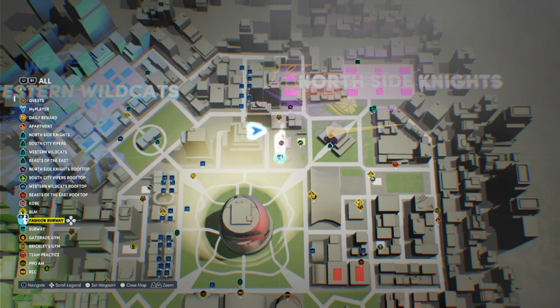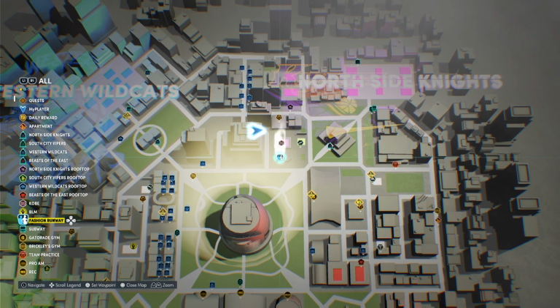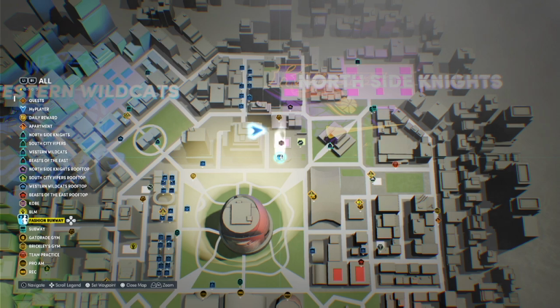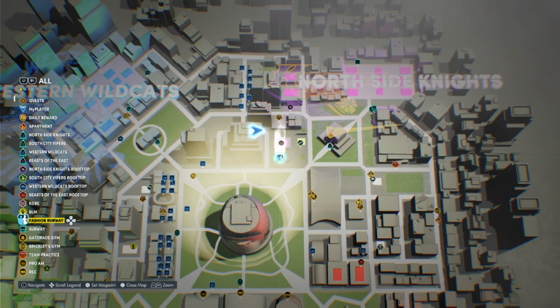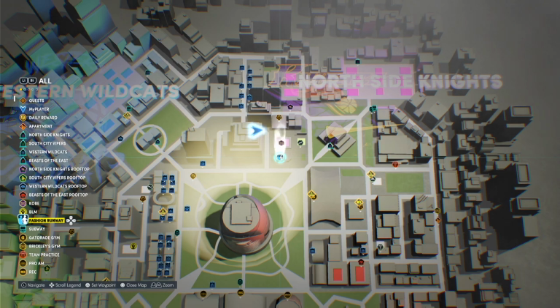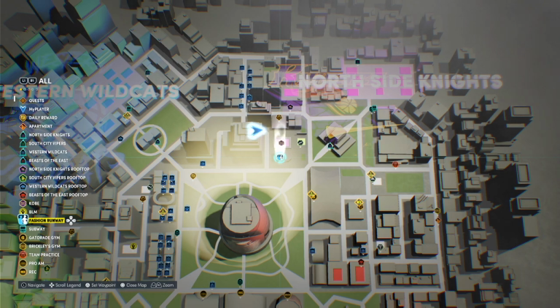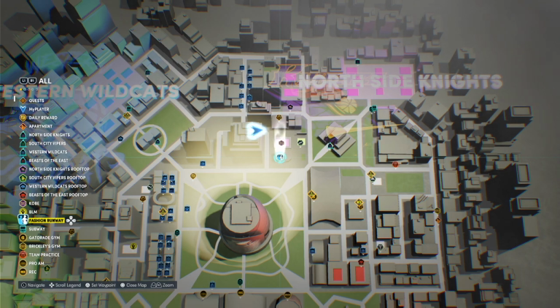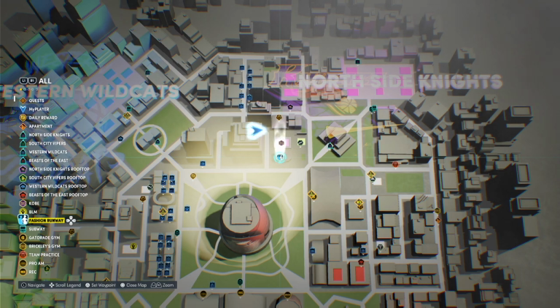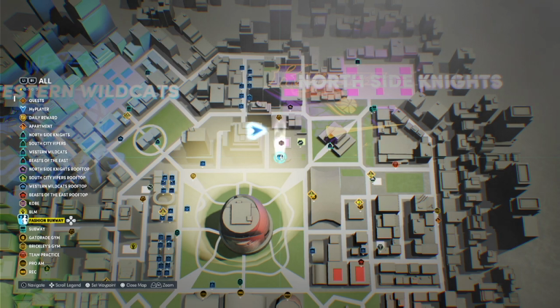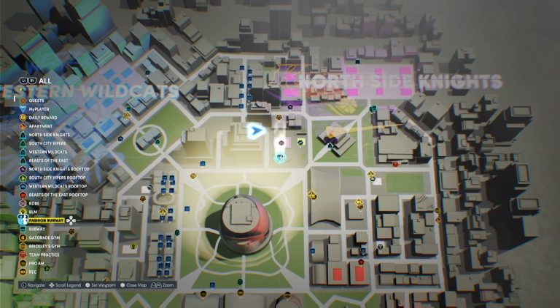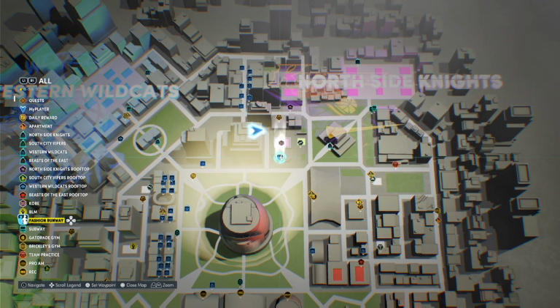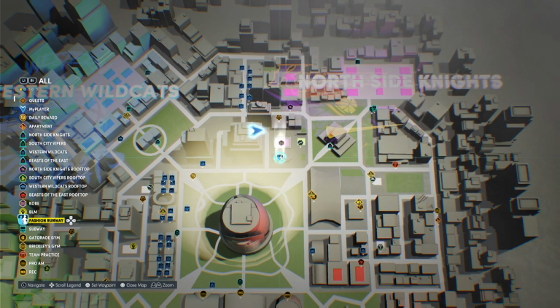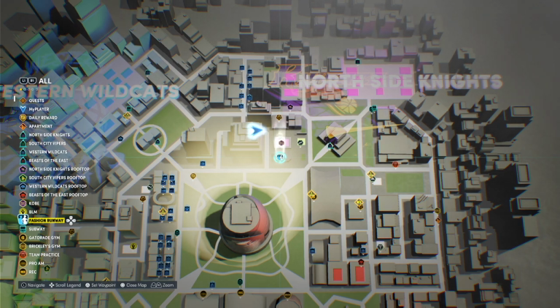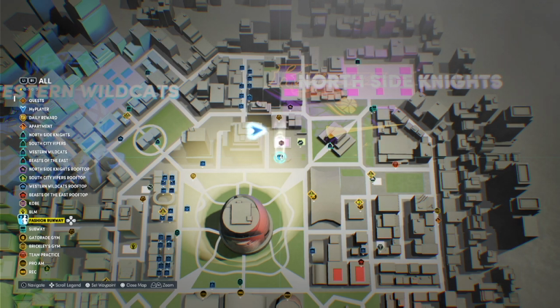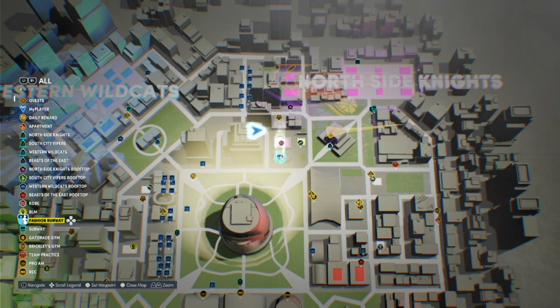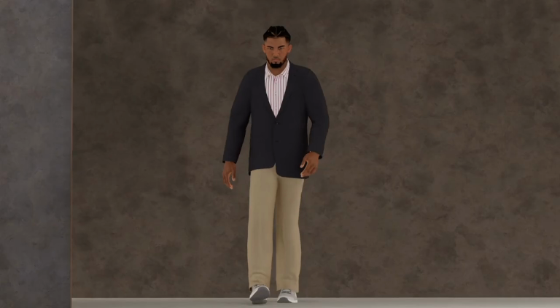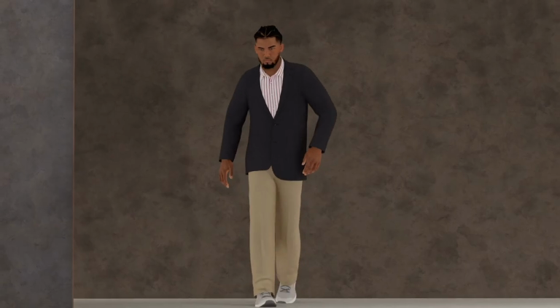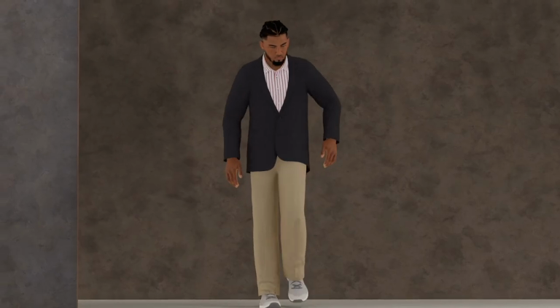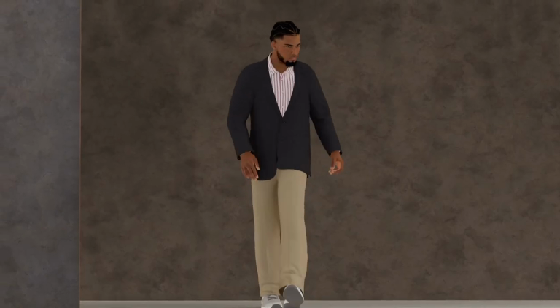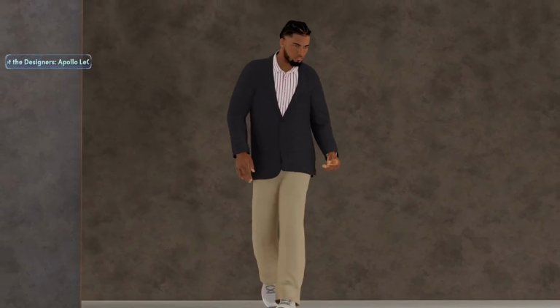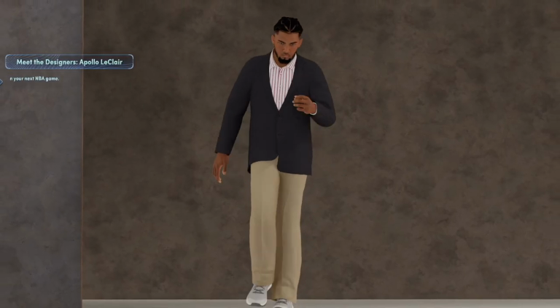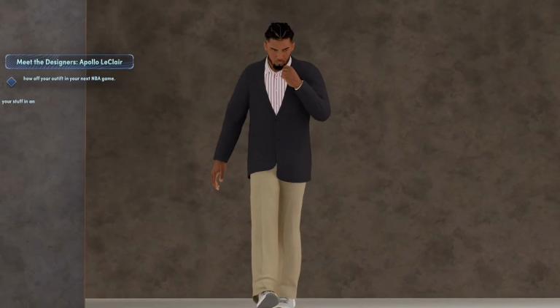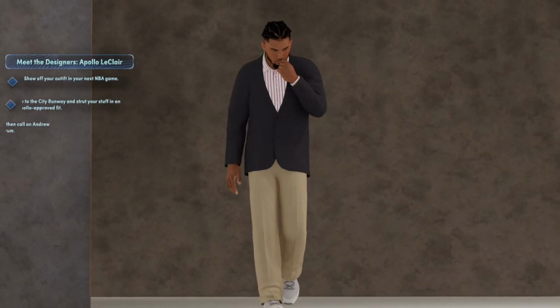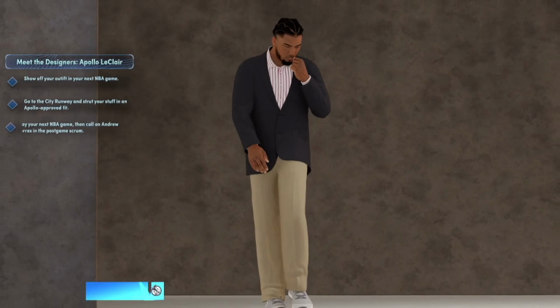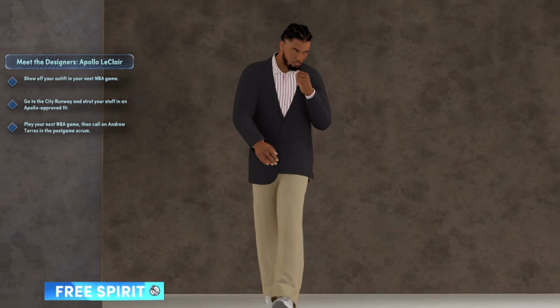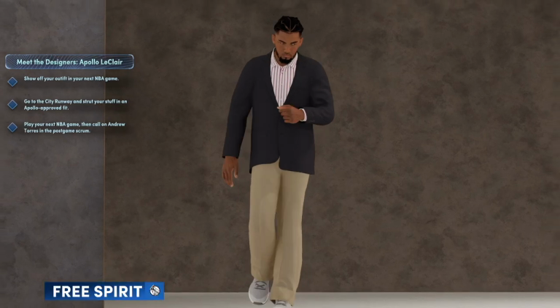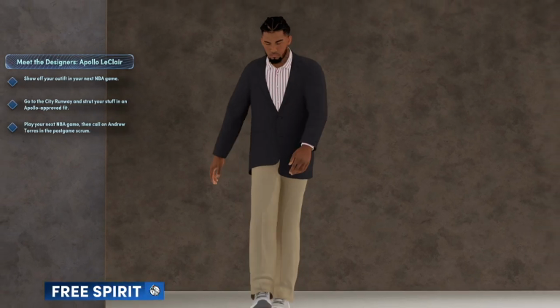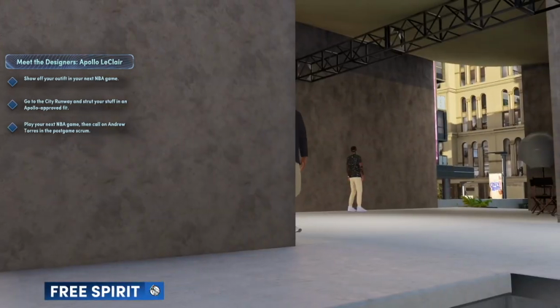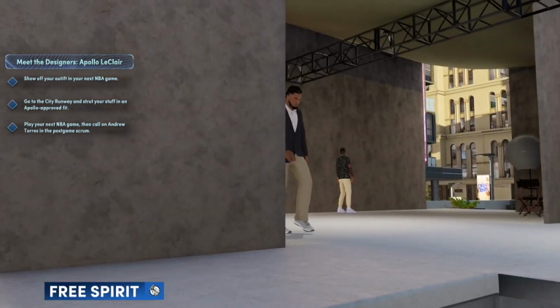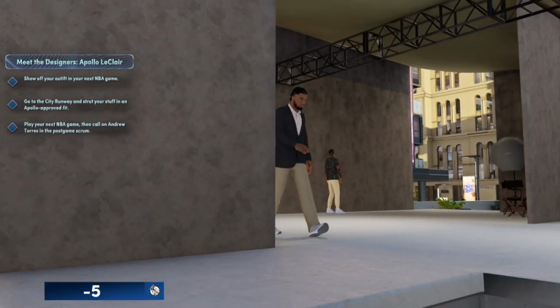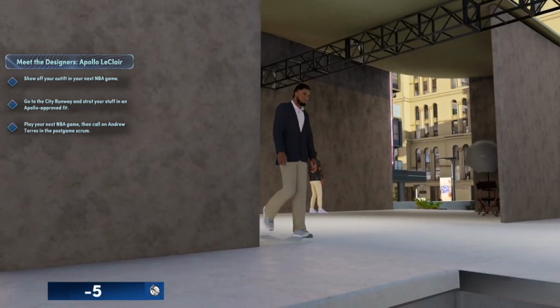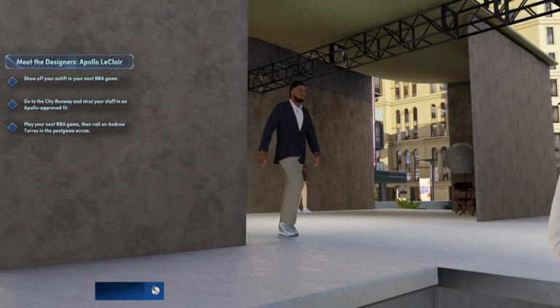Next, head to the fashion runway location on your map. Once here, you can select whichever runway walk and turn you want.